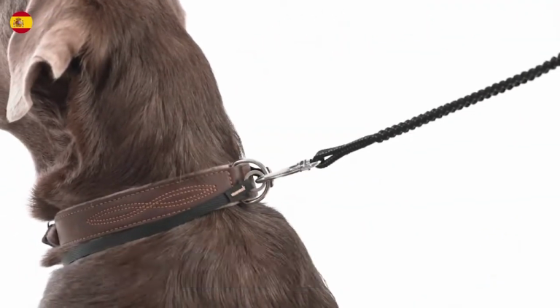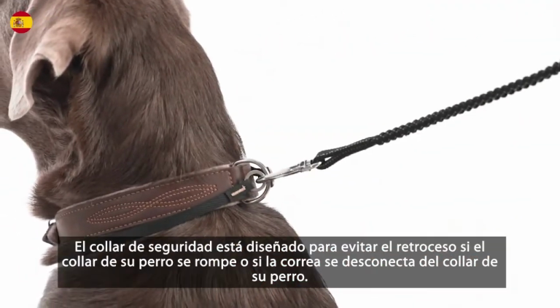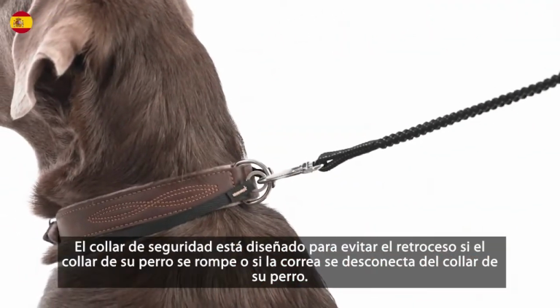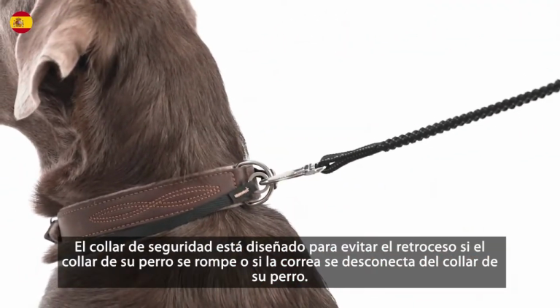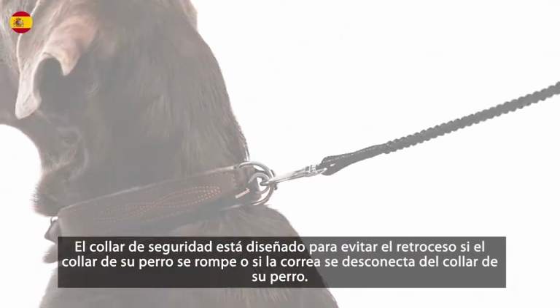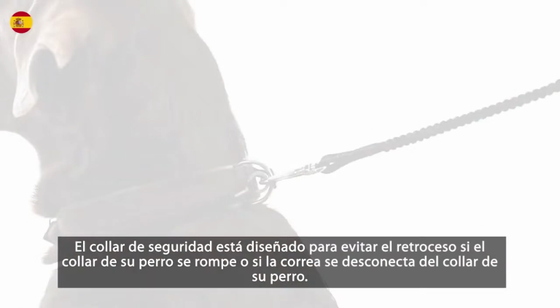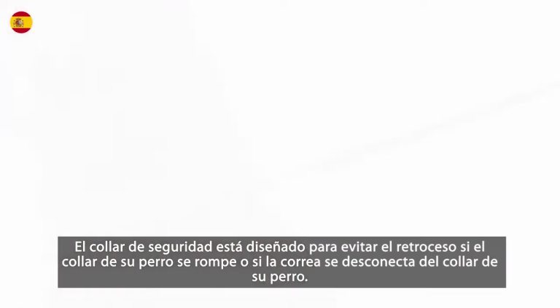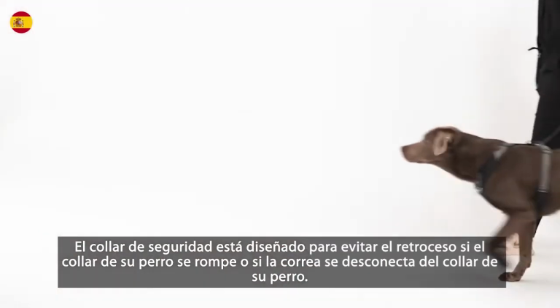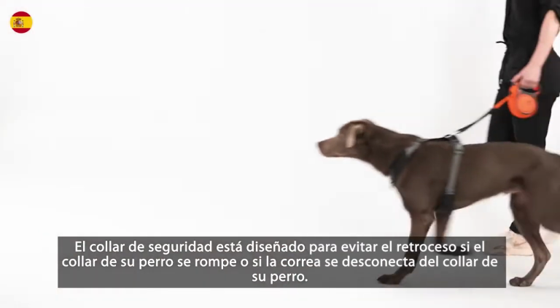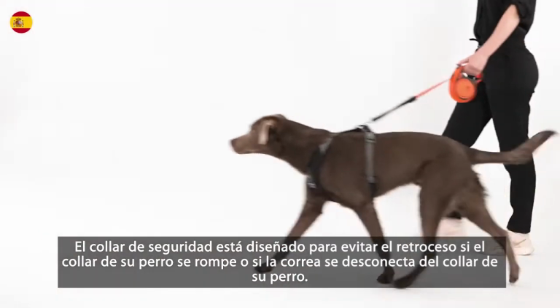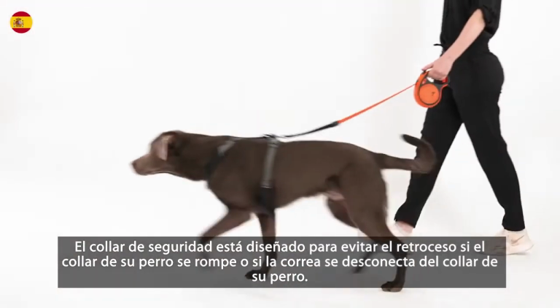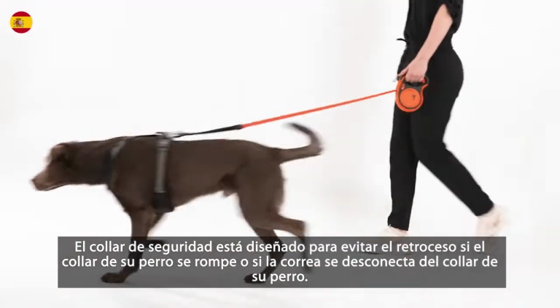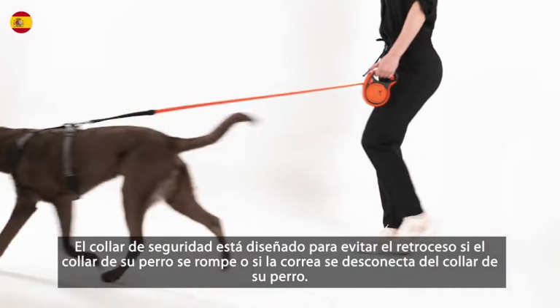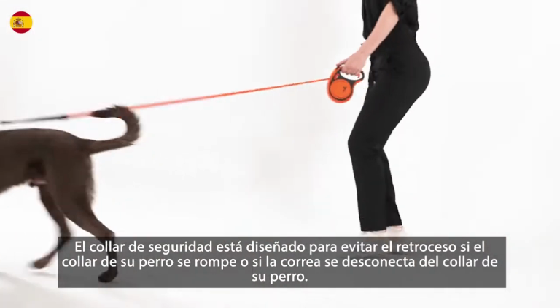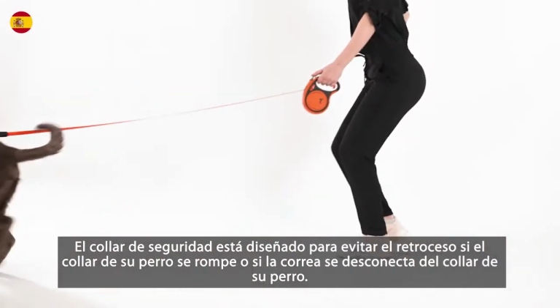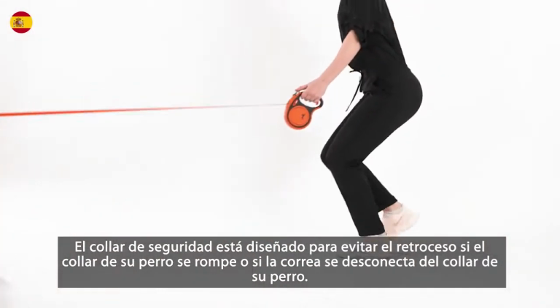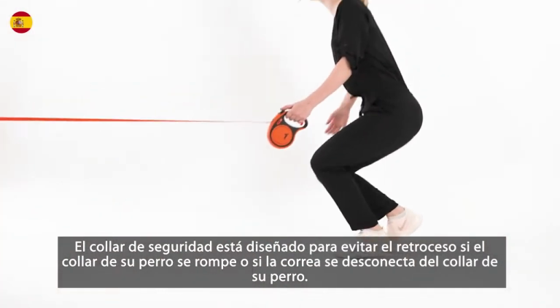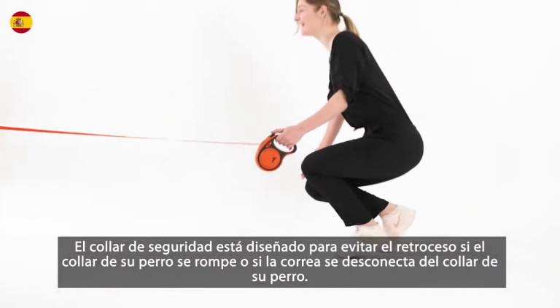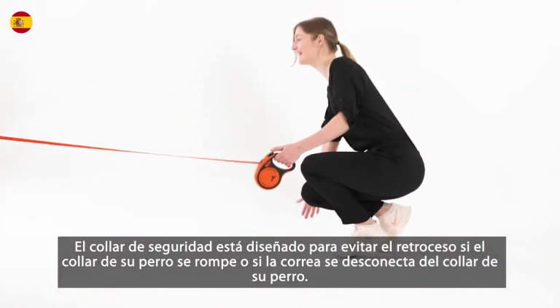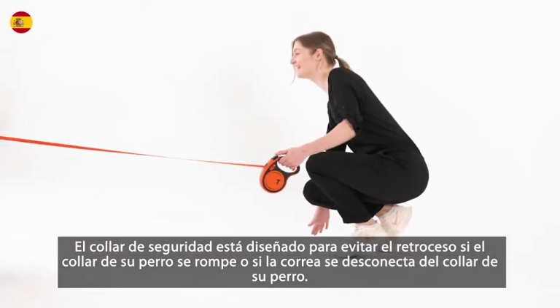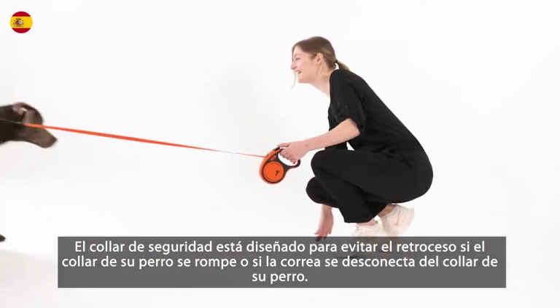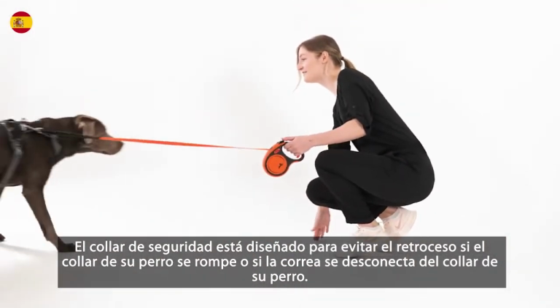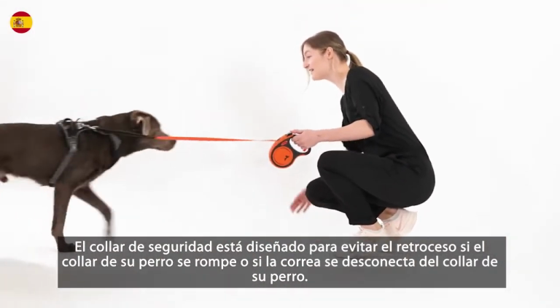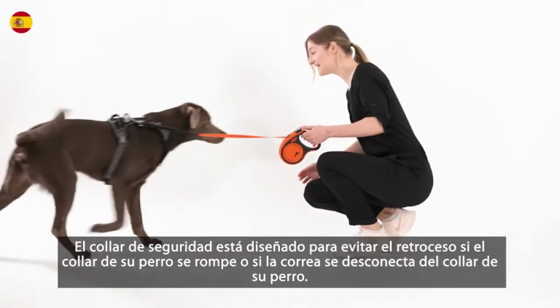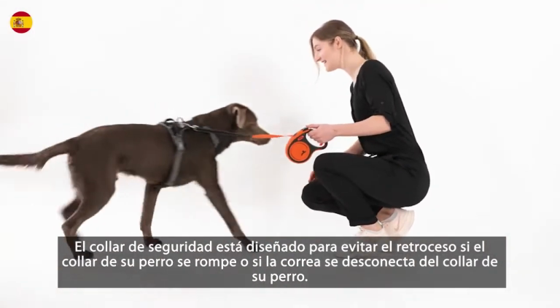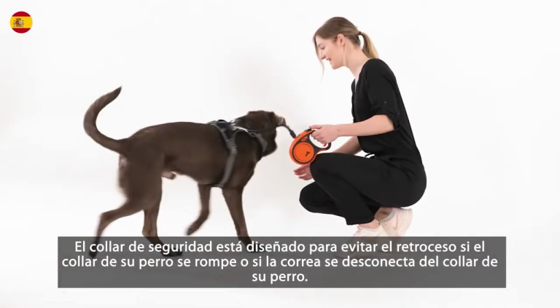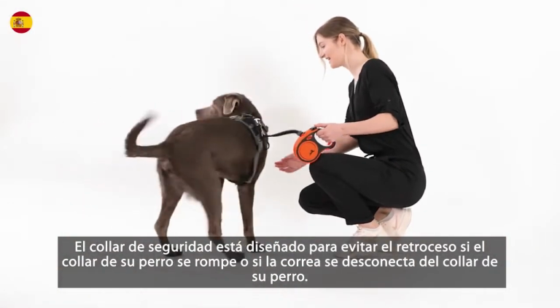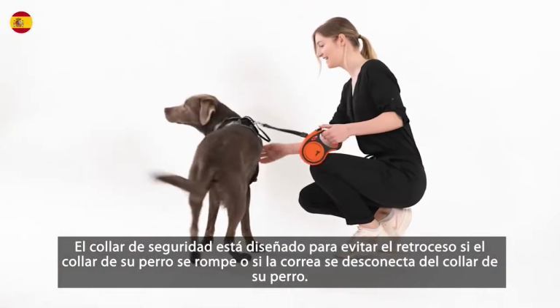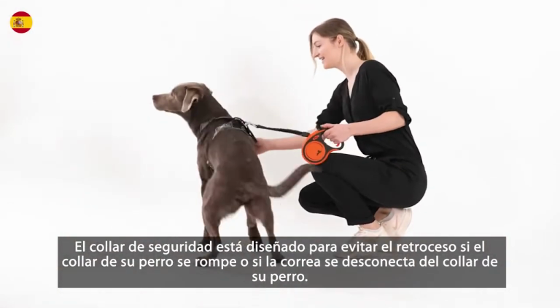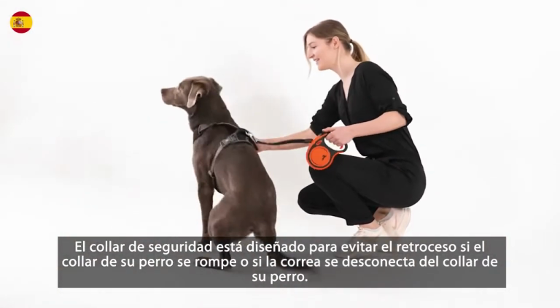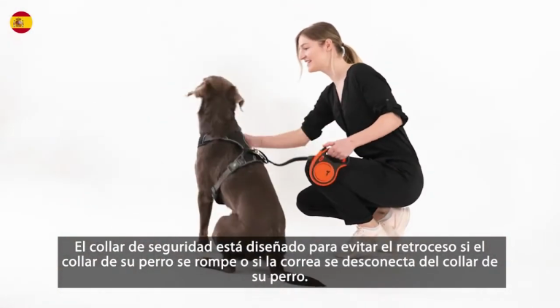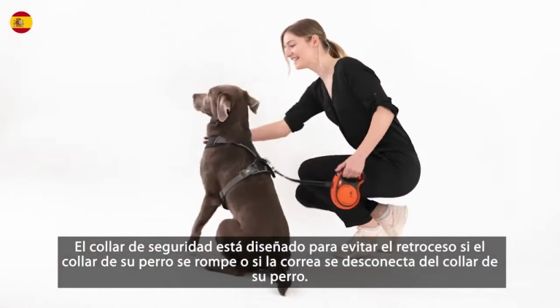Attach the leash hook to the D-ring of your dog's collar and the second ring of the safety collar. The safety collar is designed to prevent snapback if your dog's collar breaks or if the leash disconnects from your dog's collar.